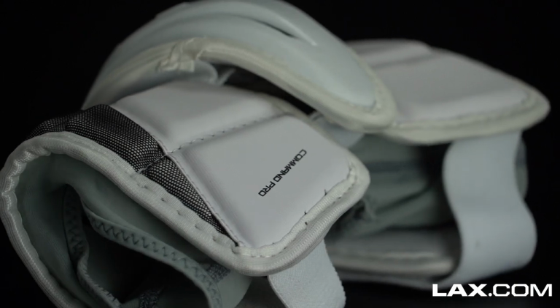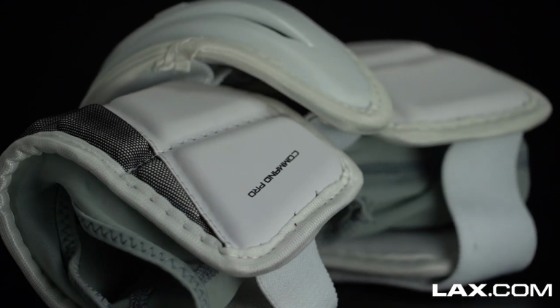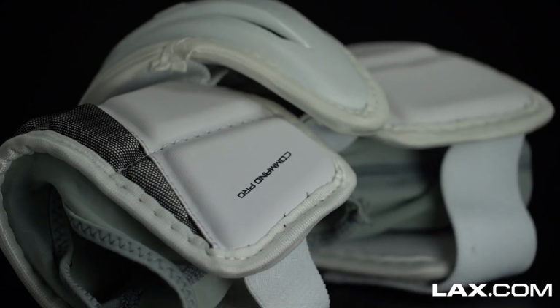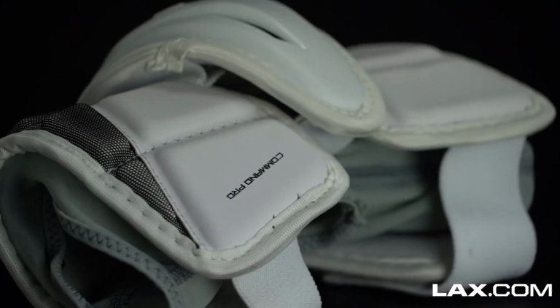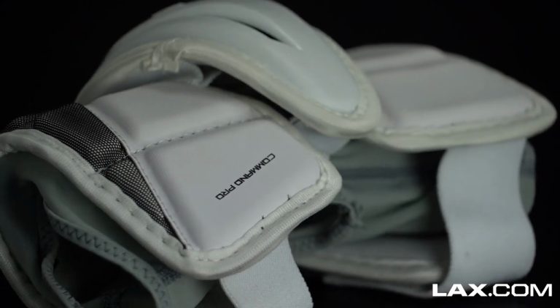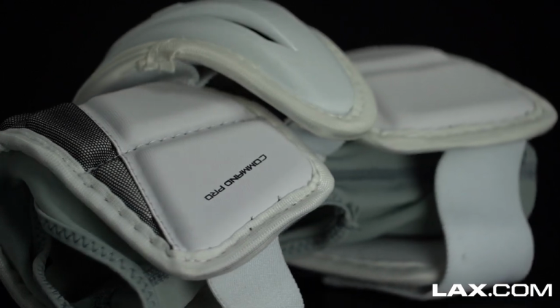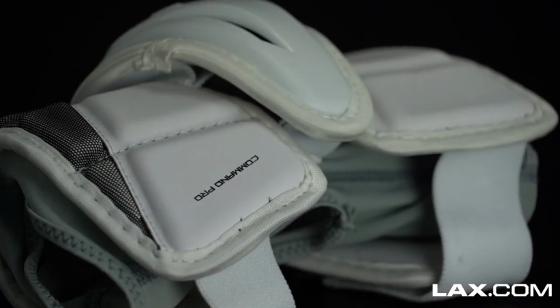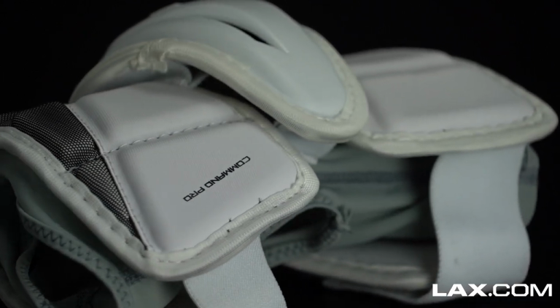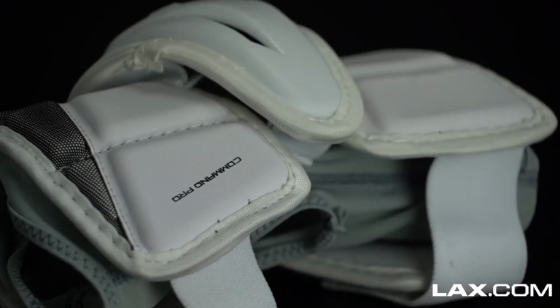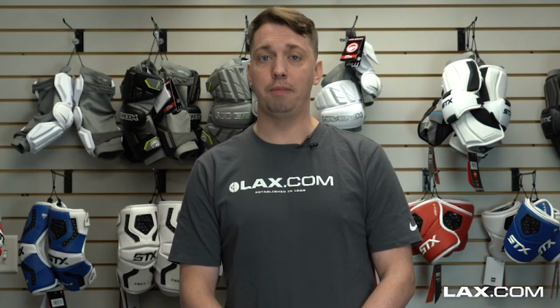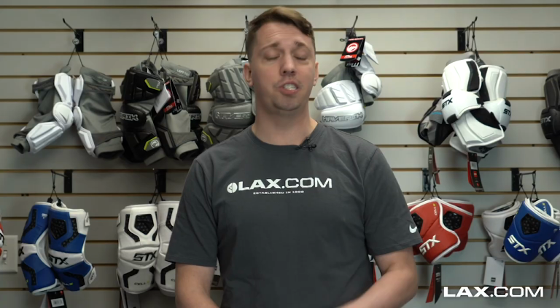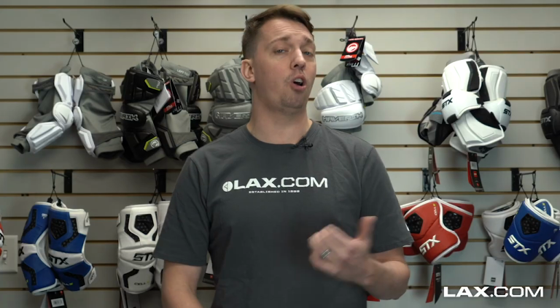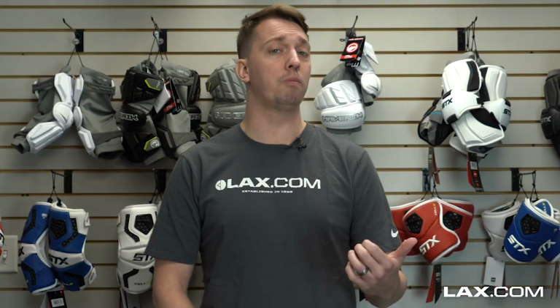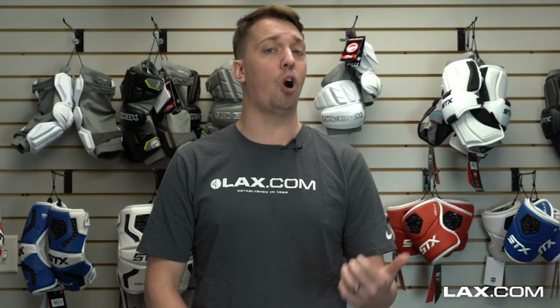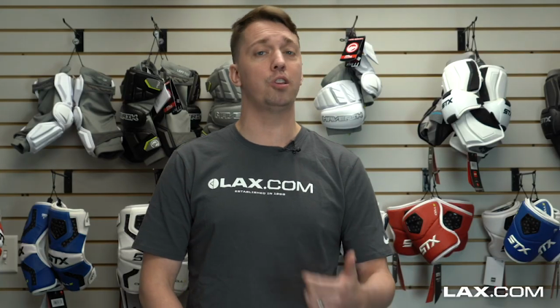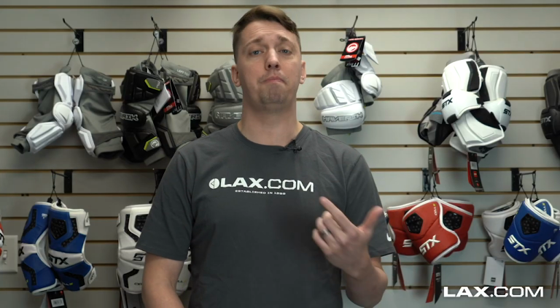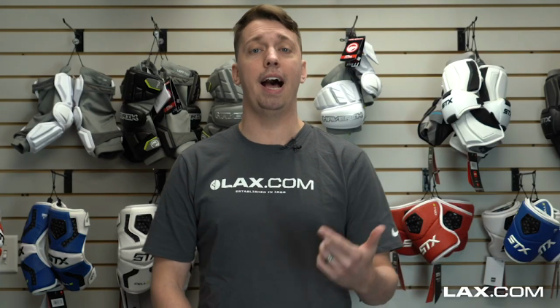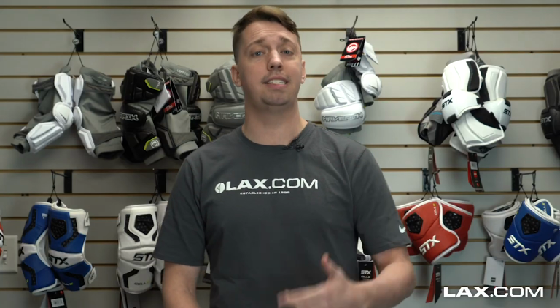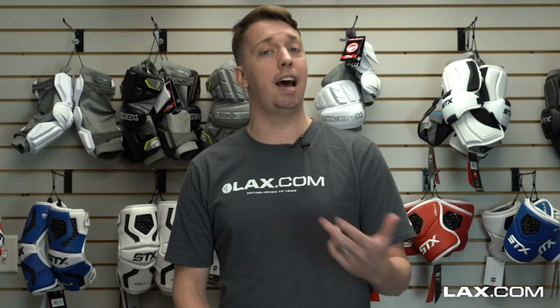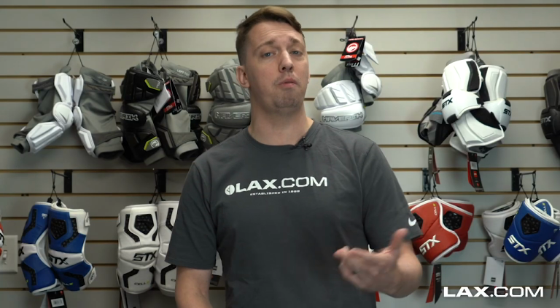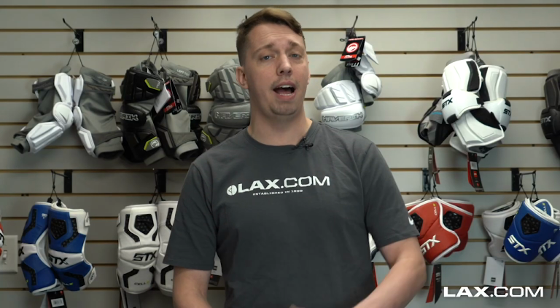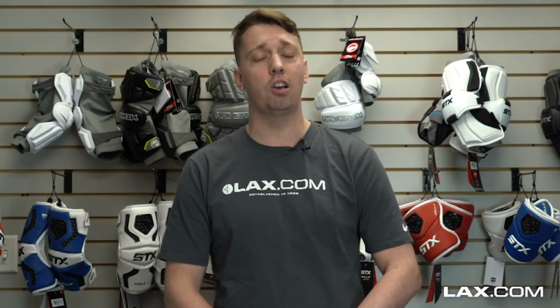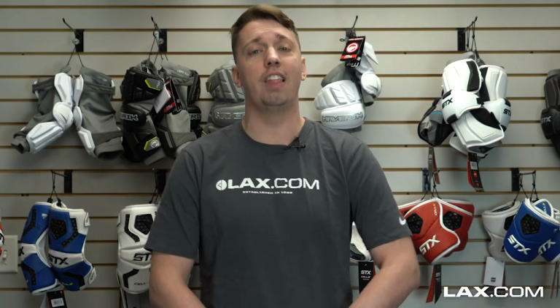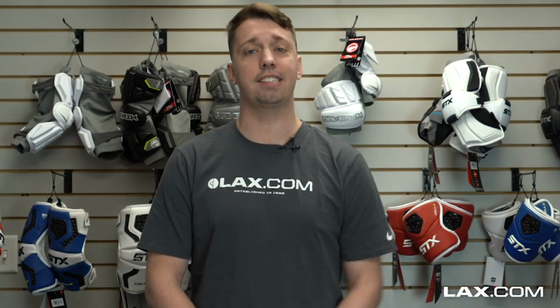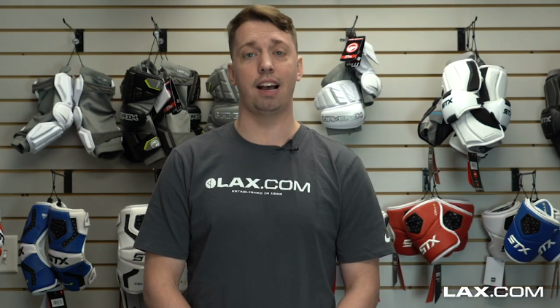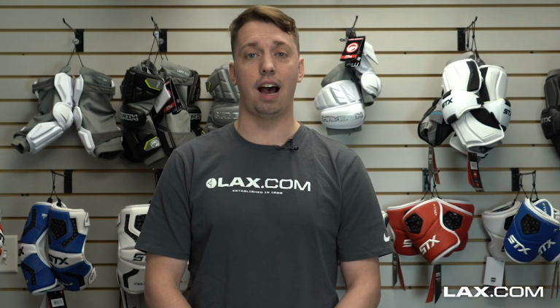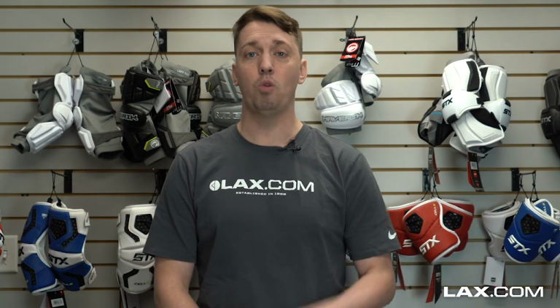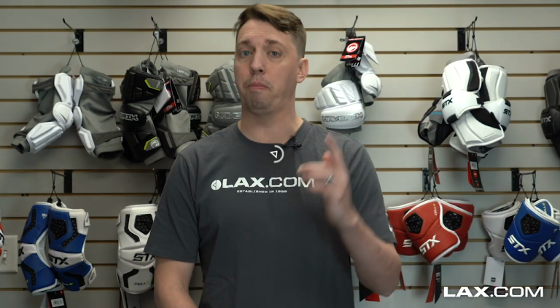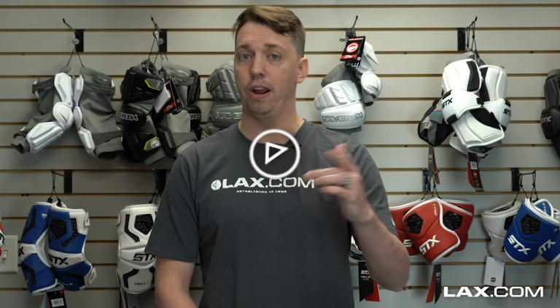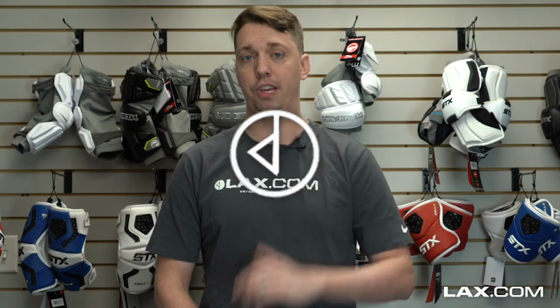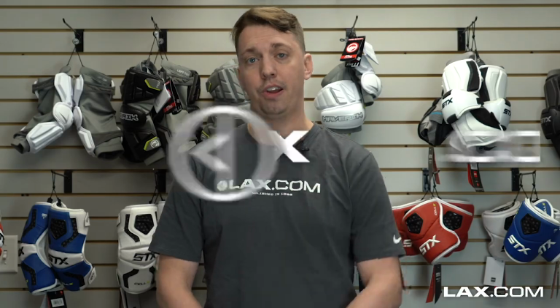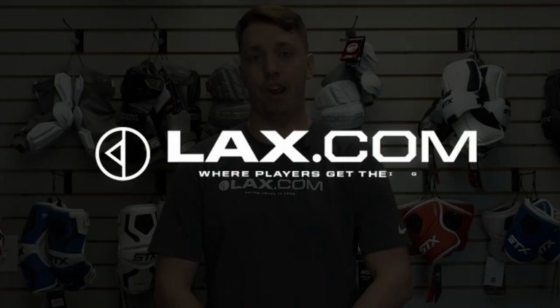Be sure to check out all these arm protection options in arm guards, pads, and elbow pads on LAX.com, where players get their gear.